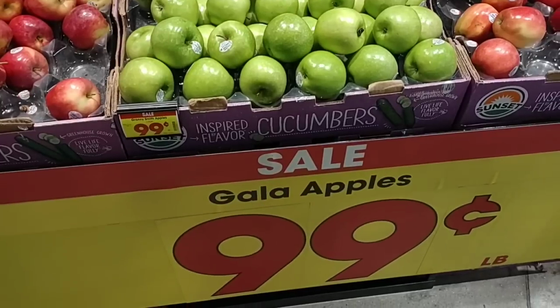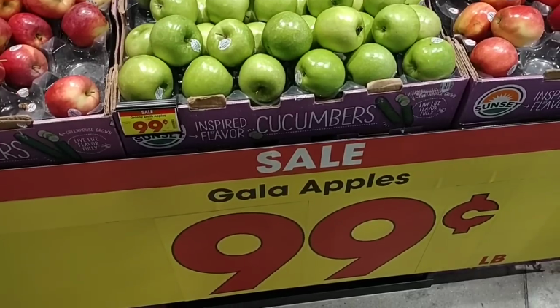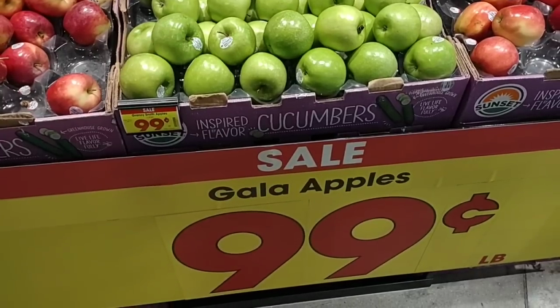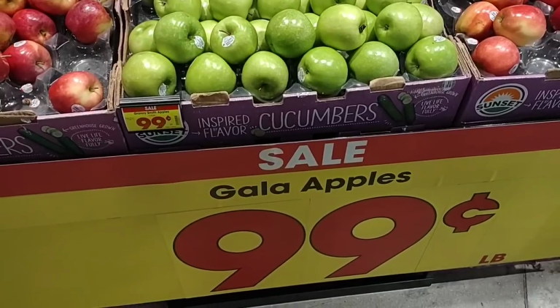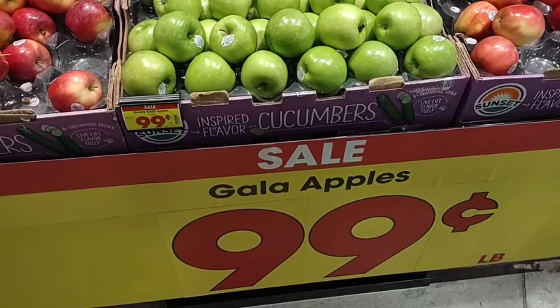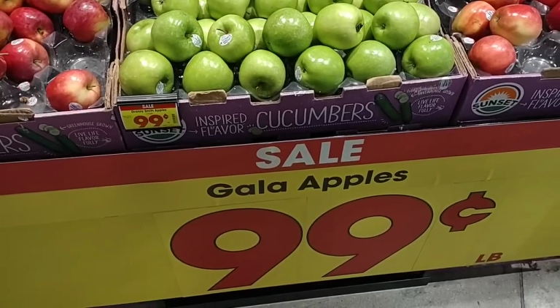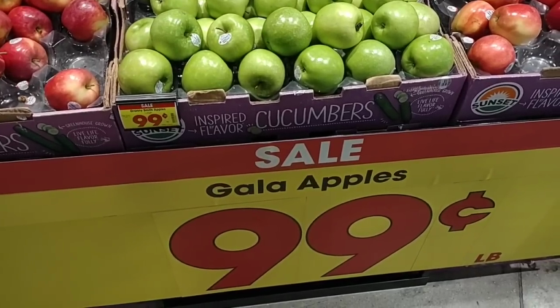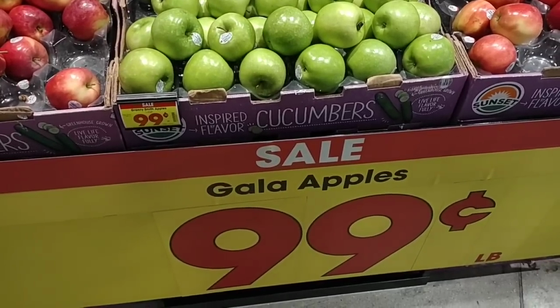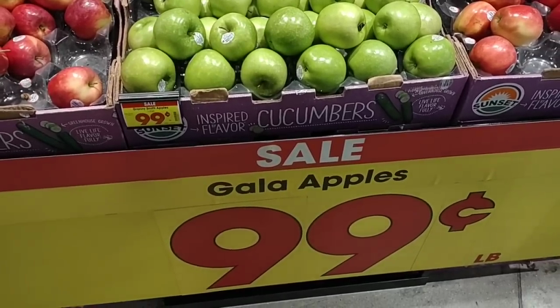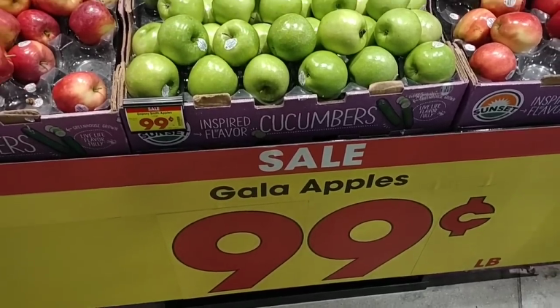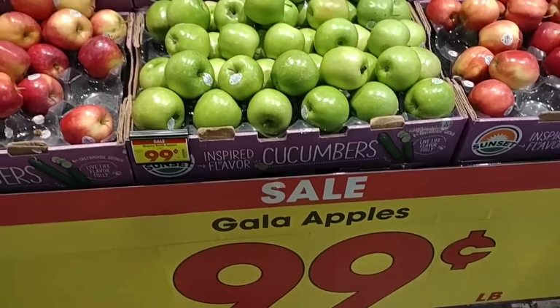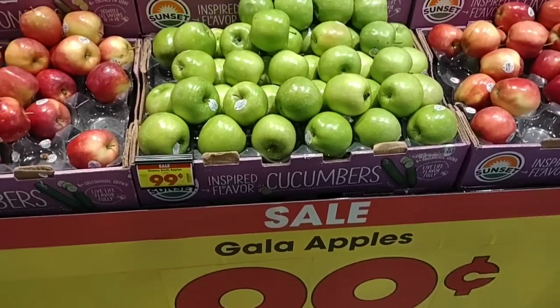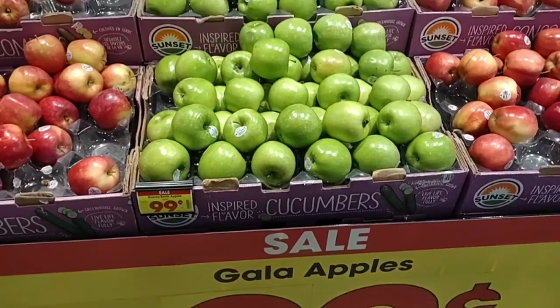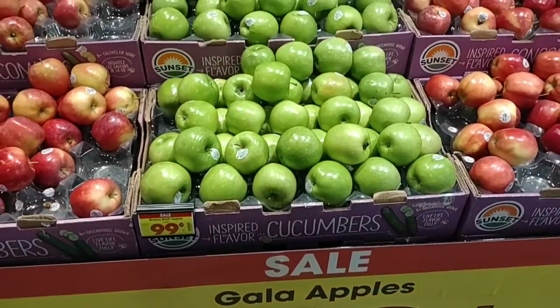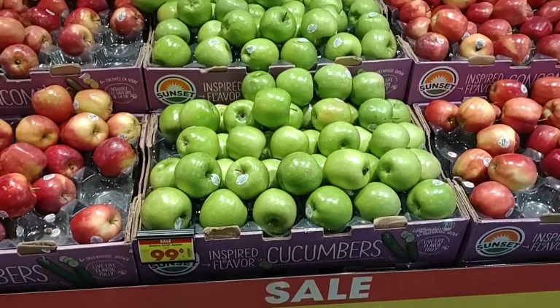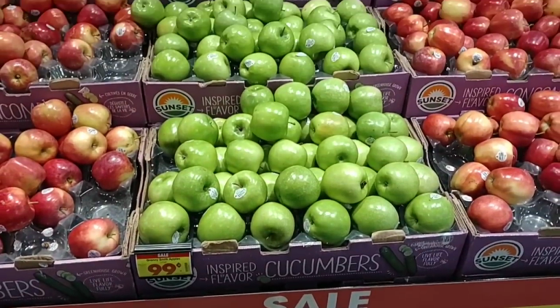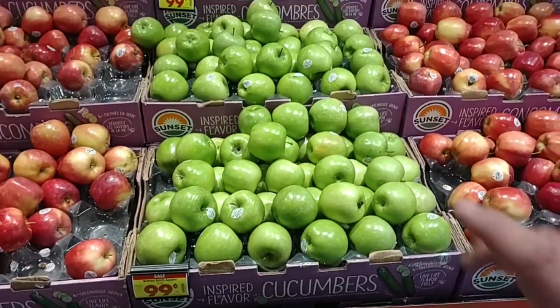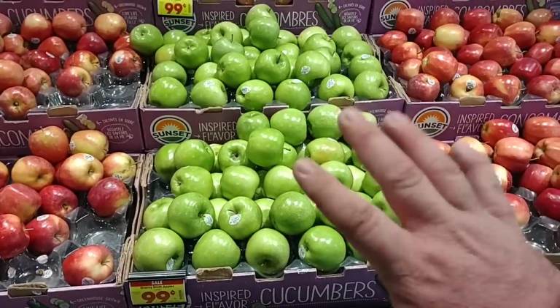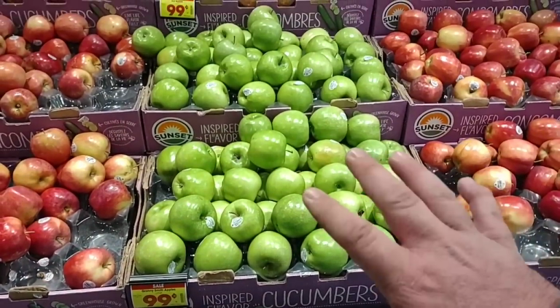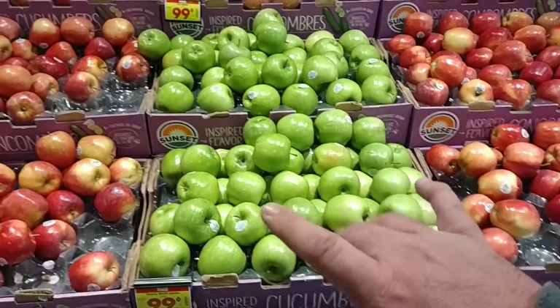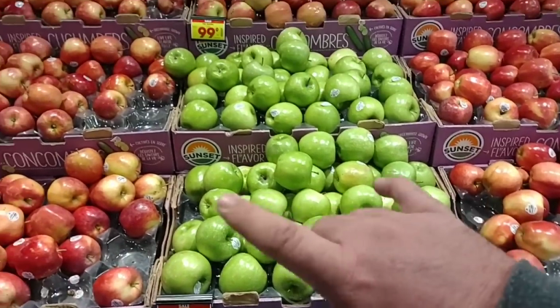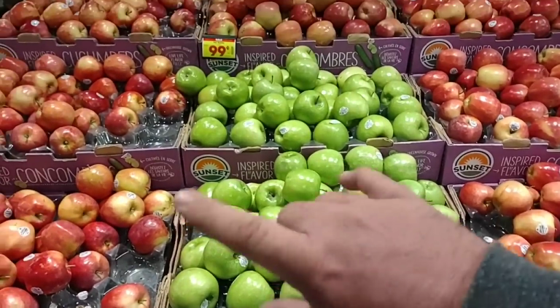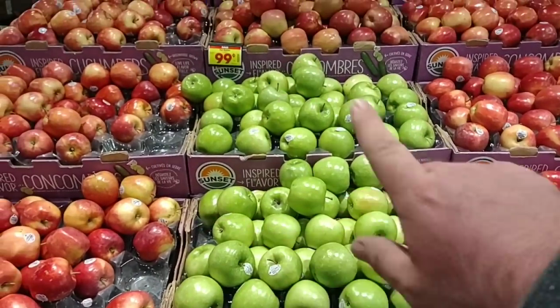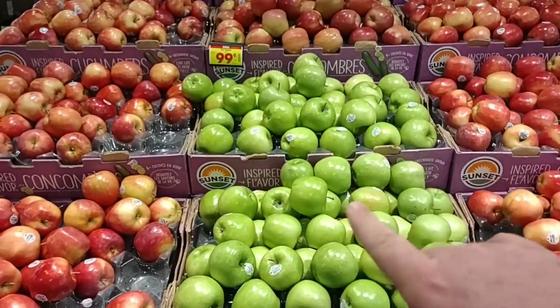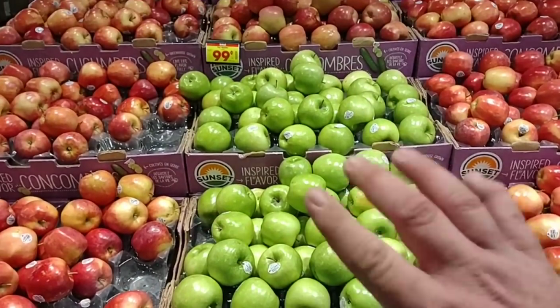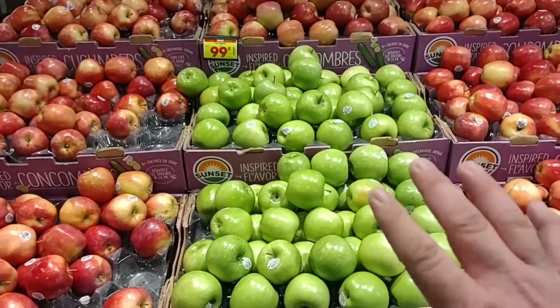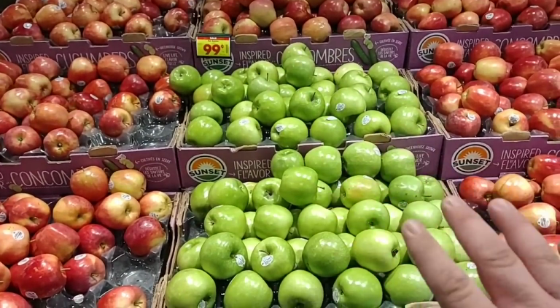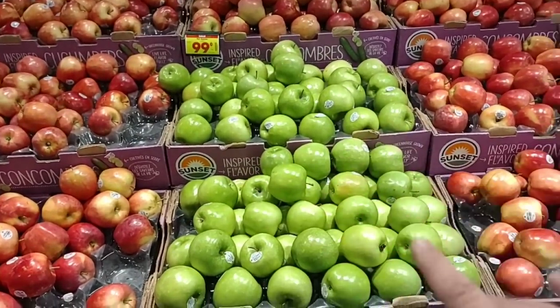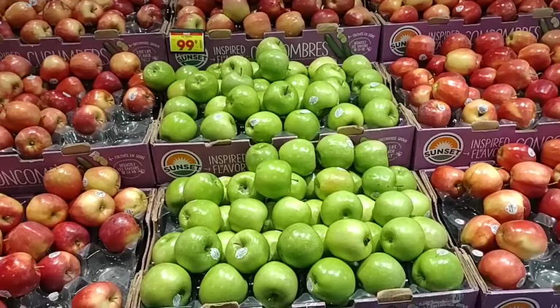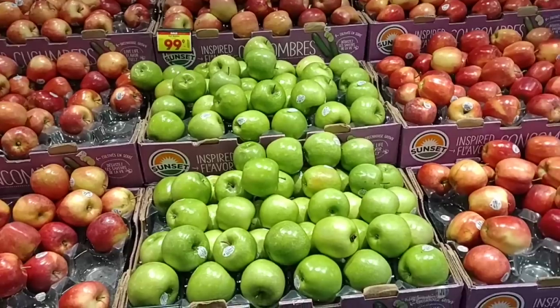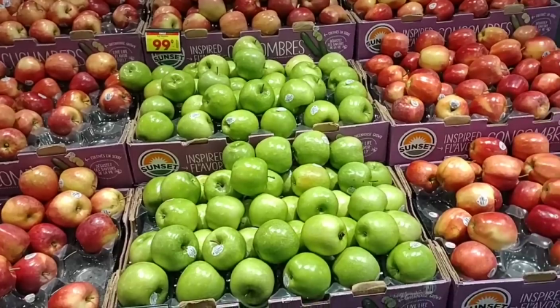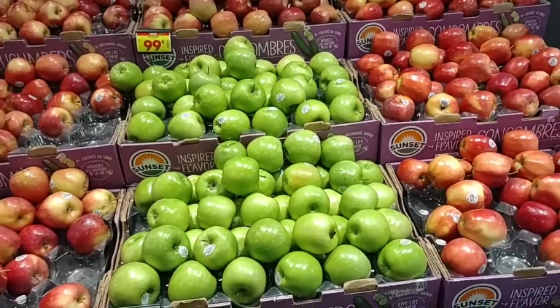Another great deal: Gala Apples, Granny Smith Apples, and Fuji are all $3.99 a pound this week.